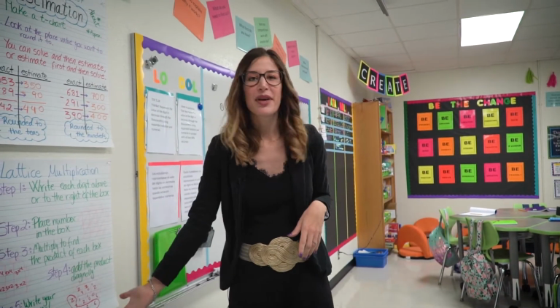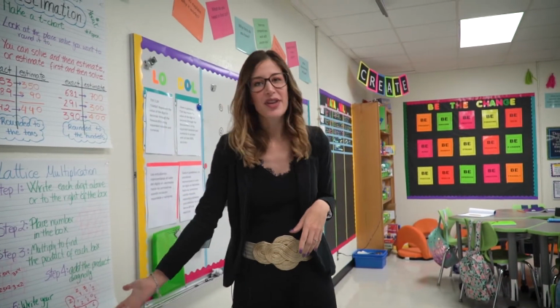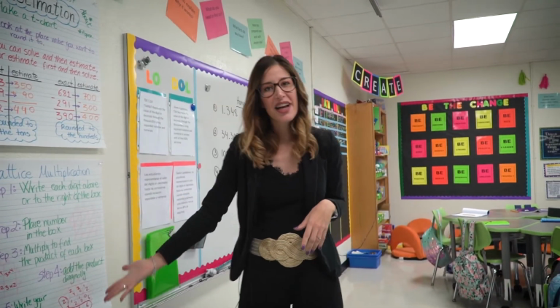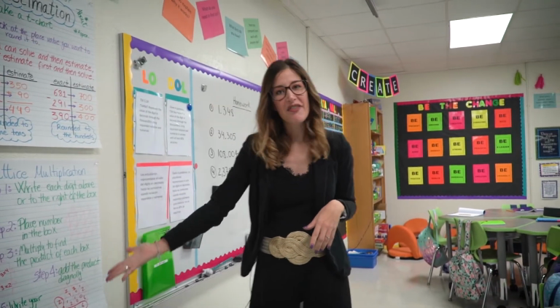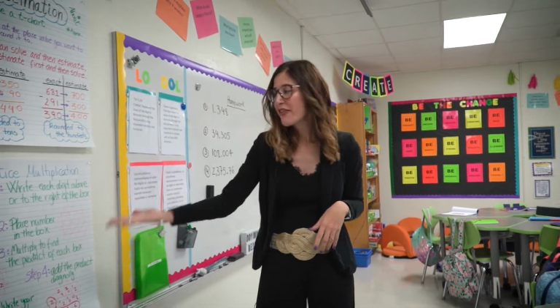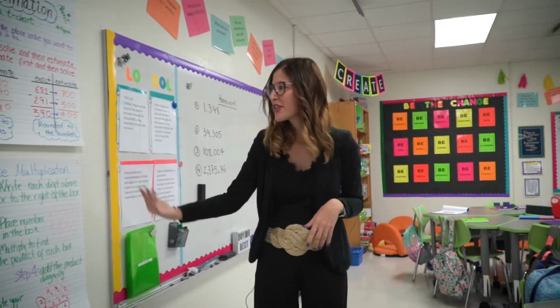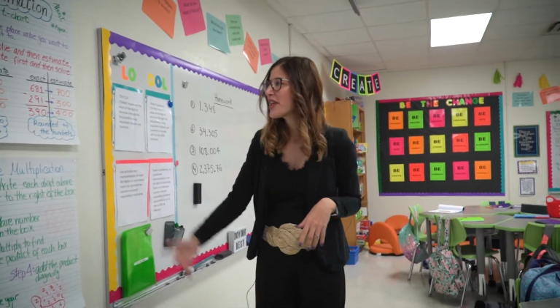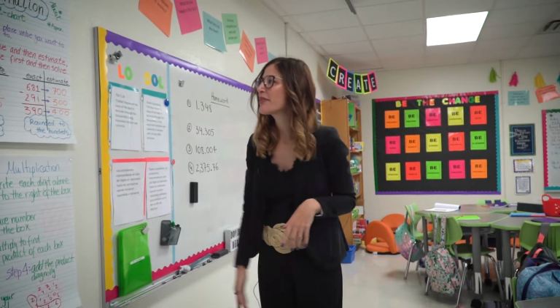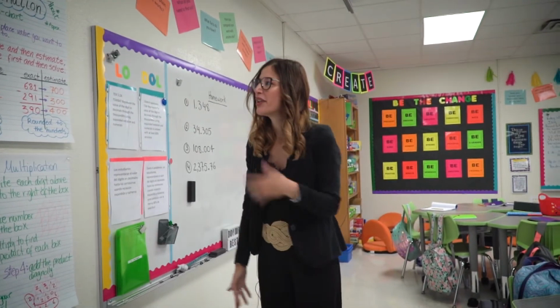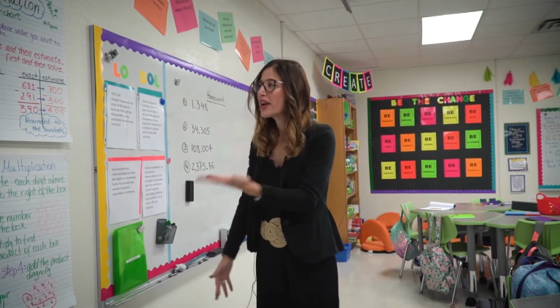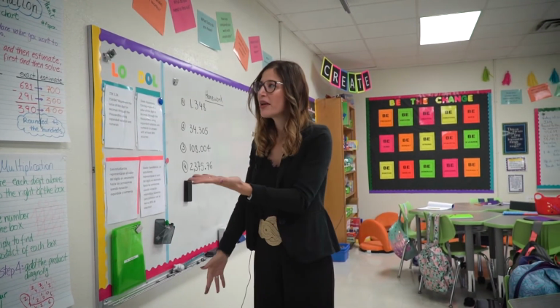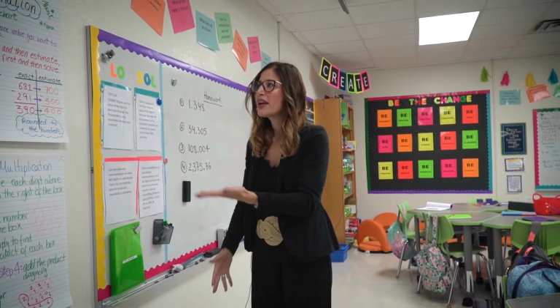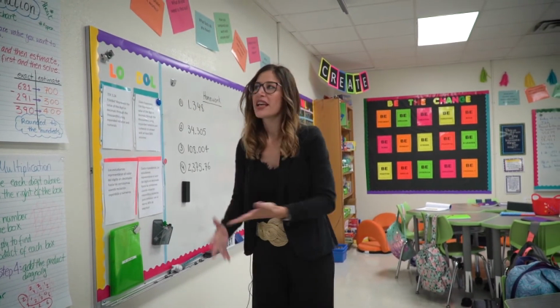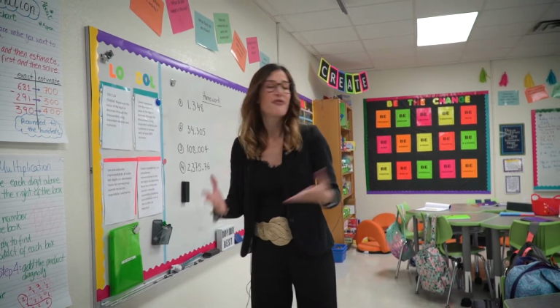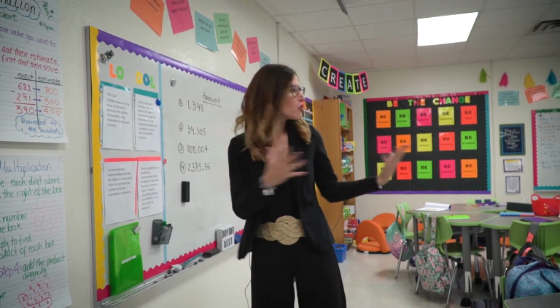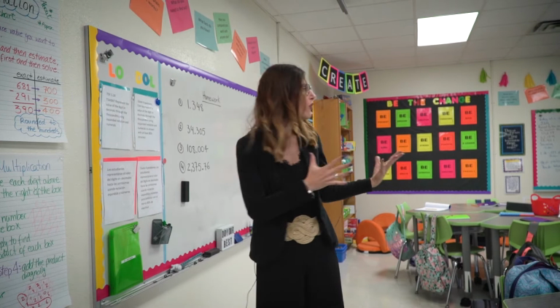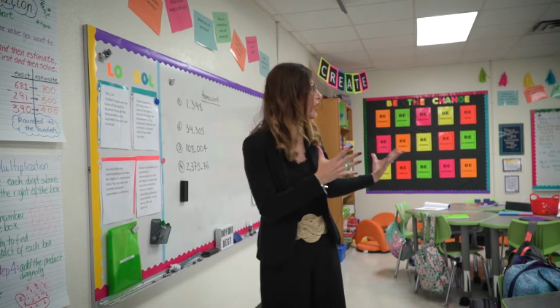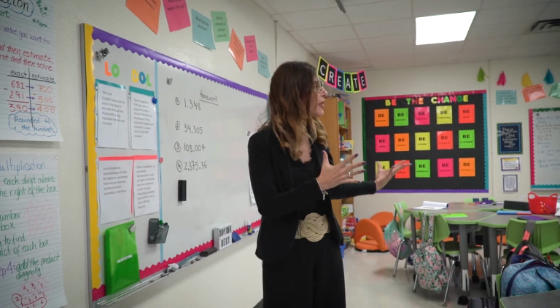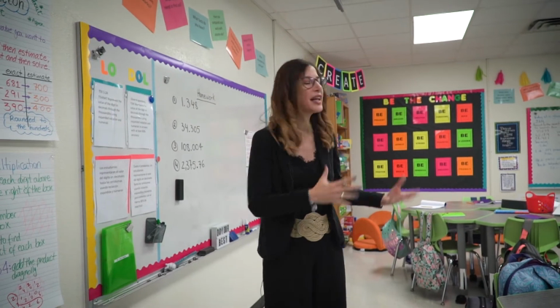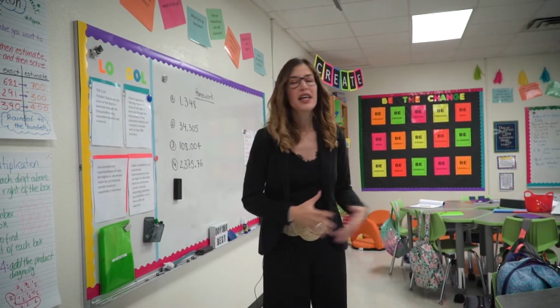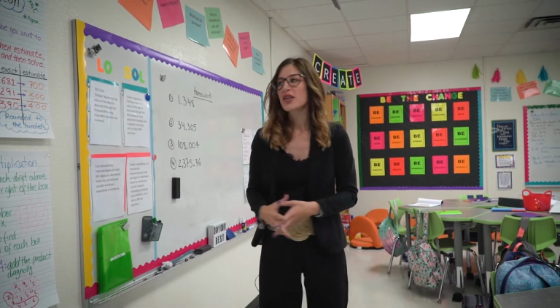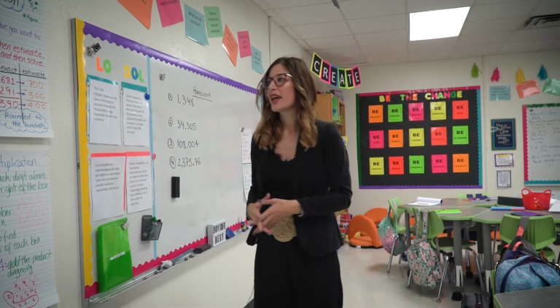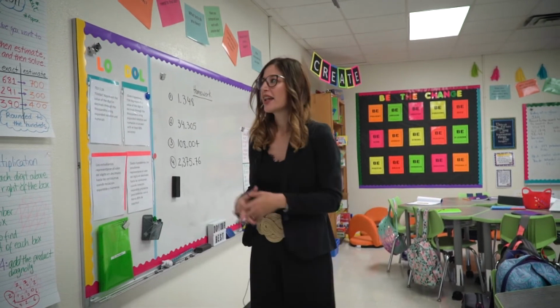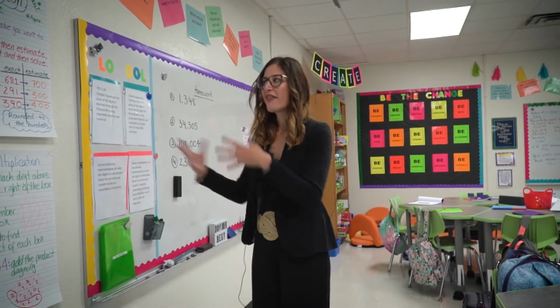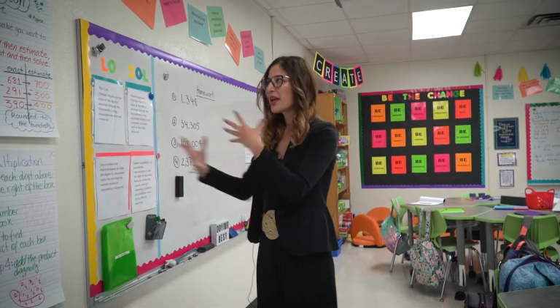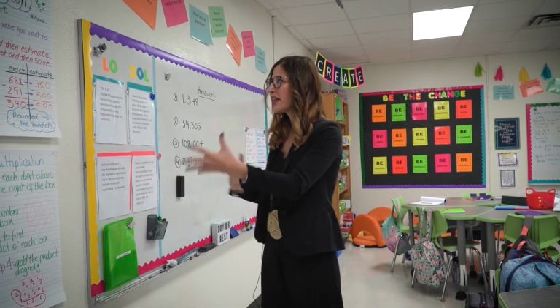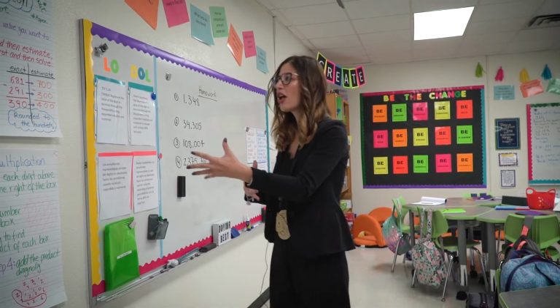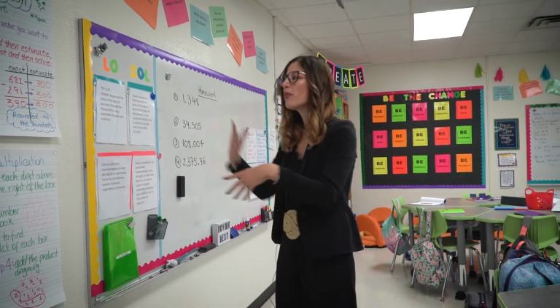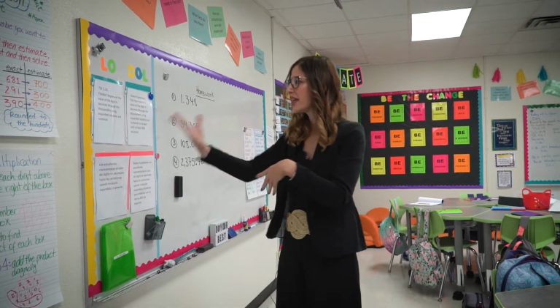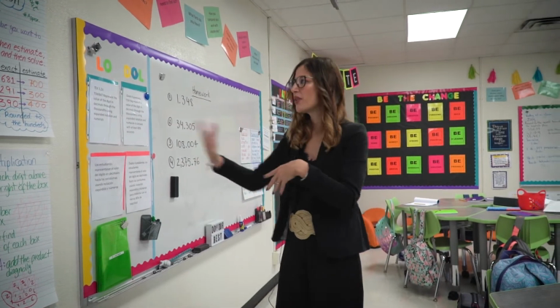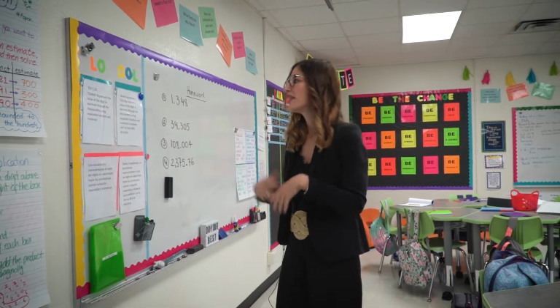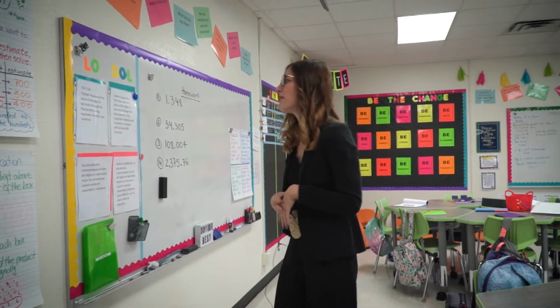My students can reference them and look at them. It's visual for everybody, so every time they need help, they can look at them.